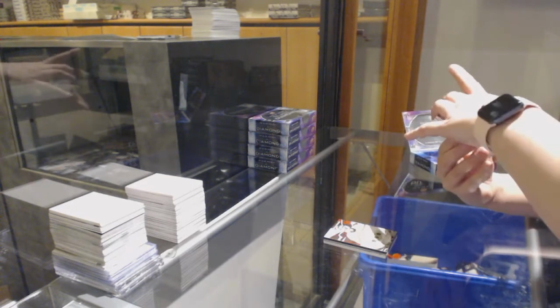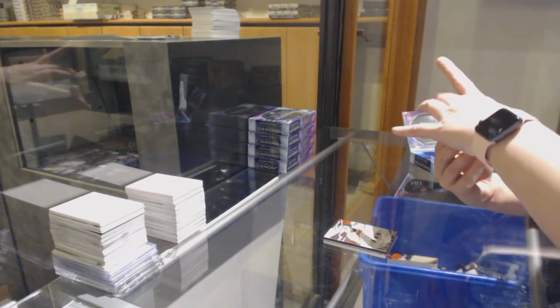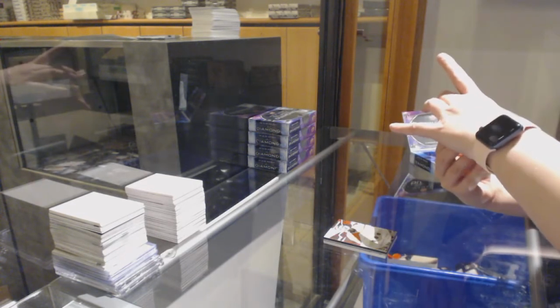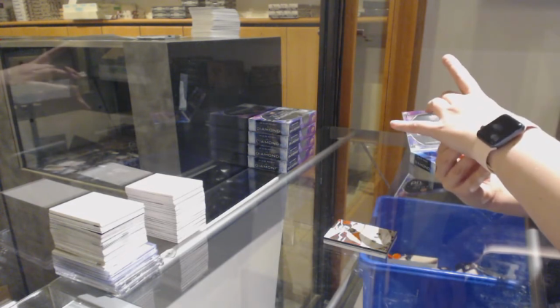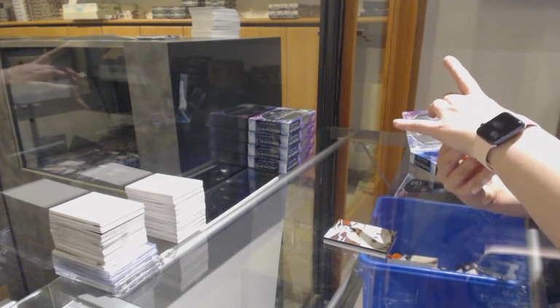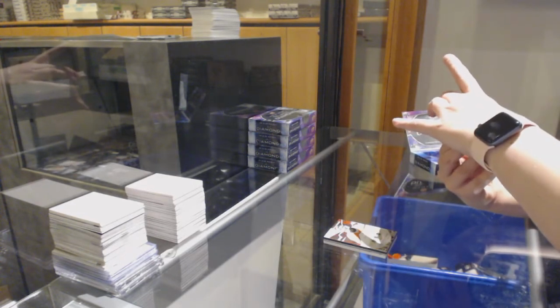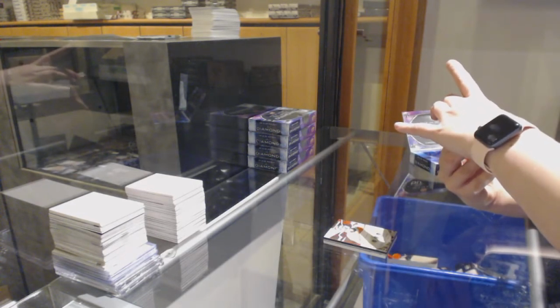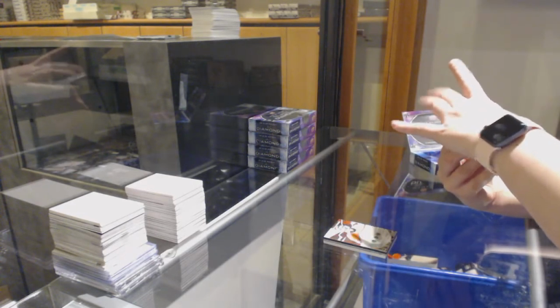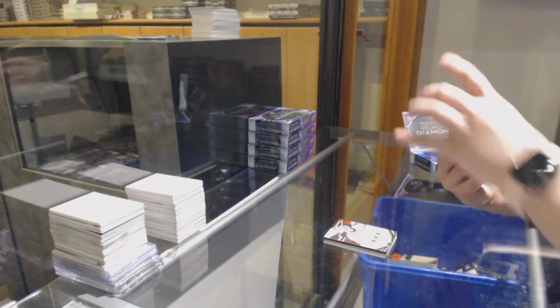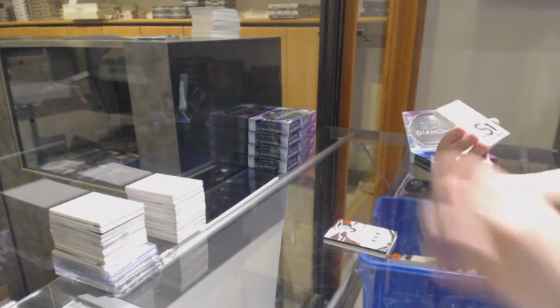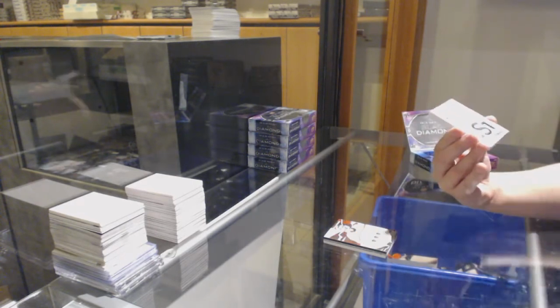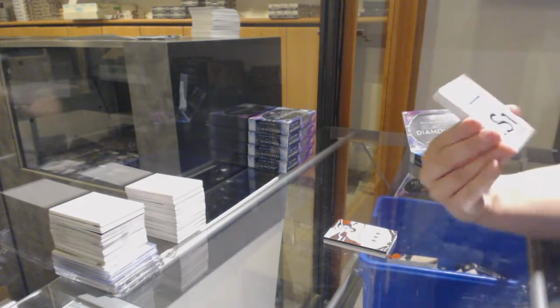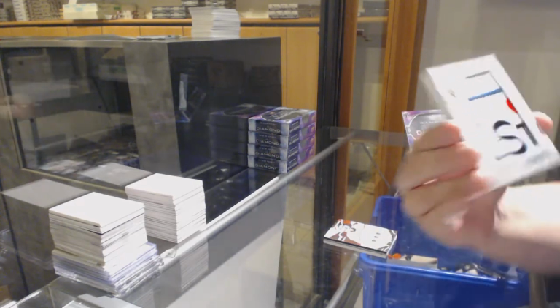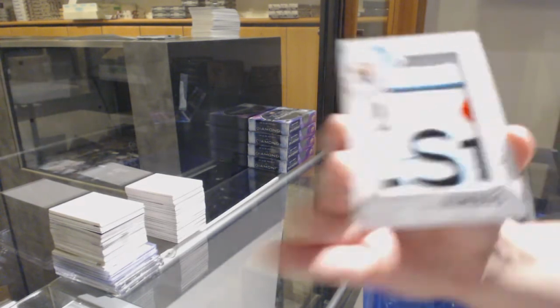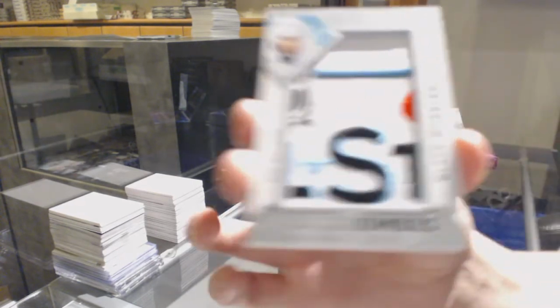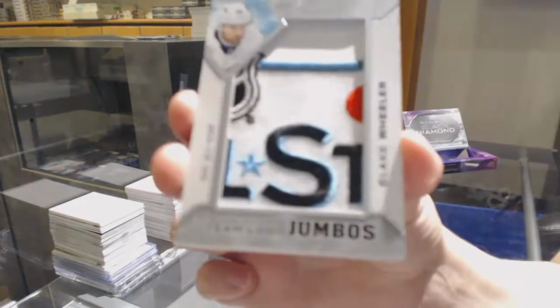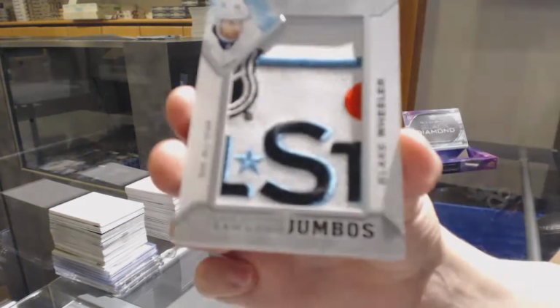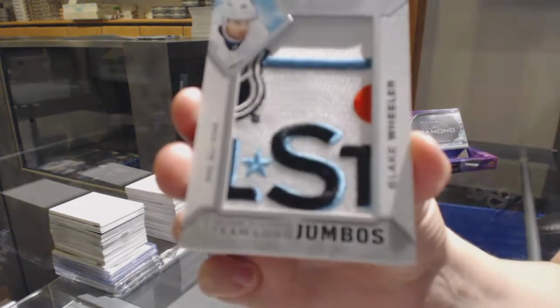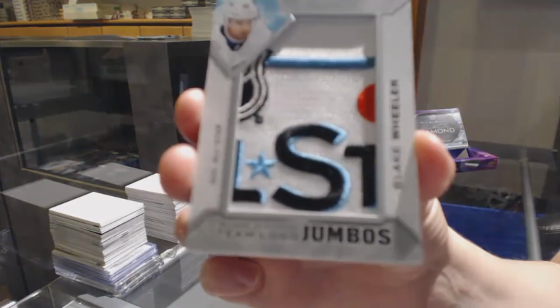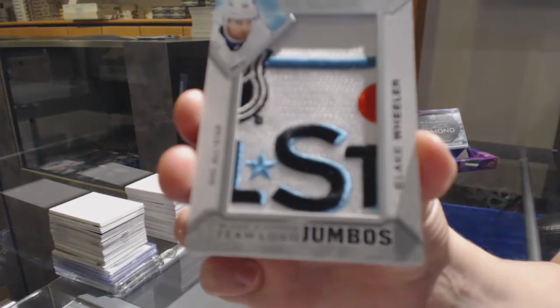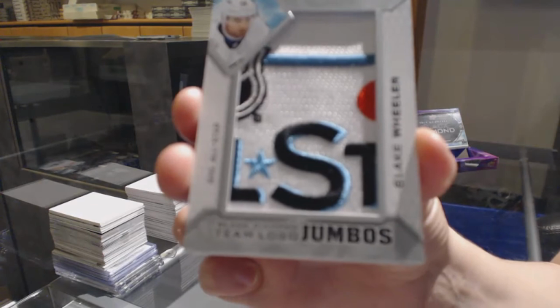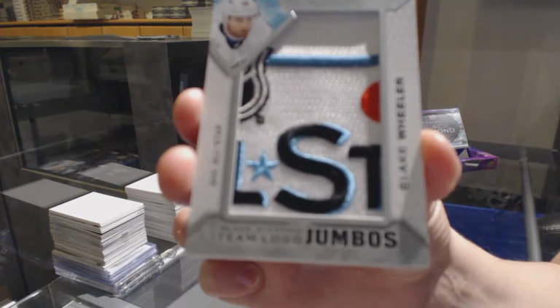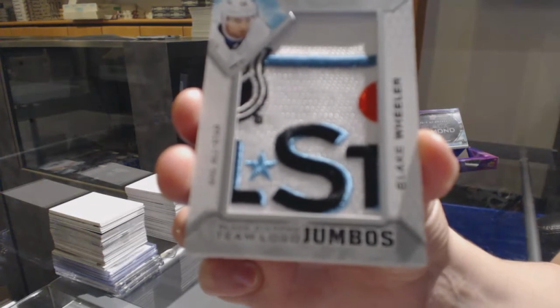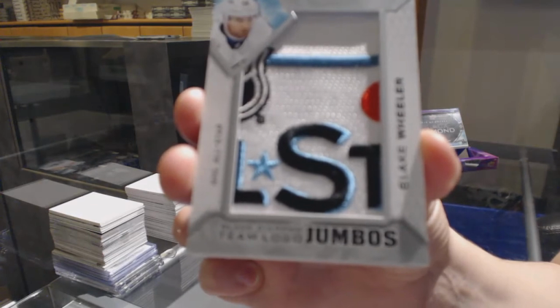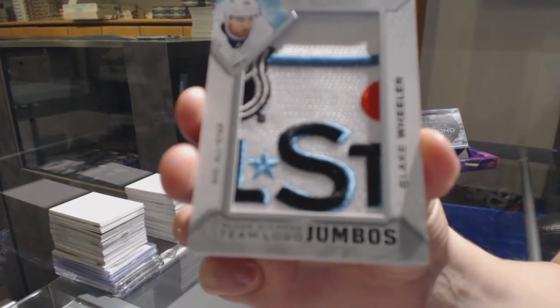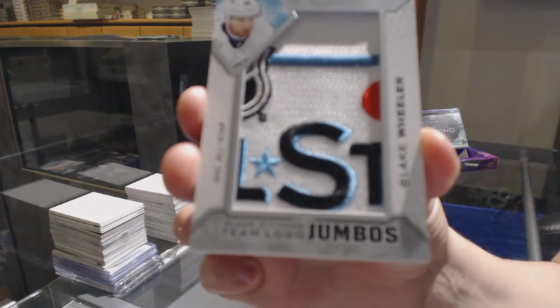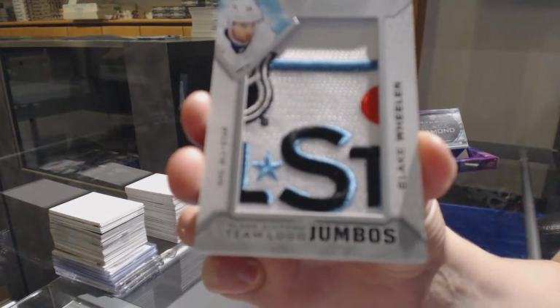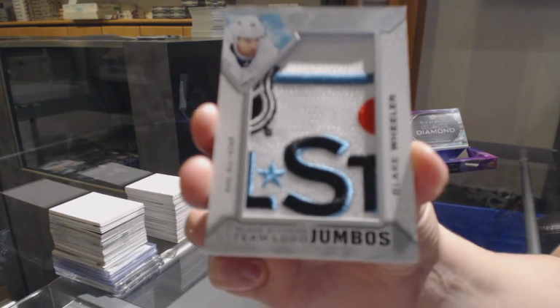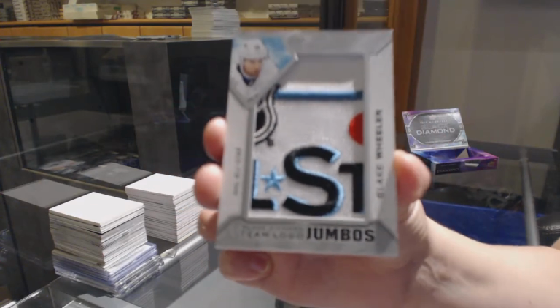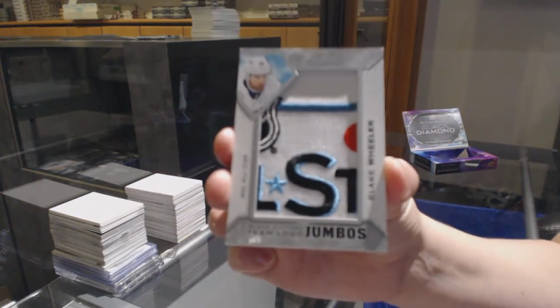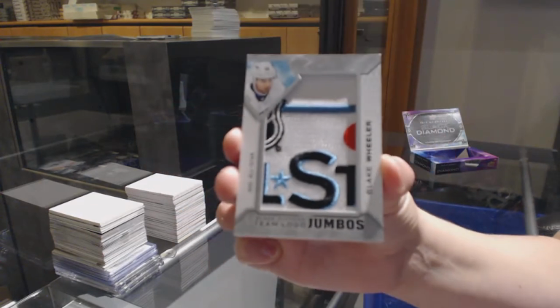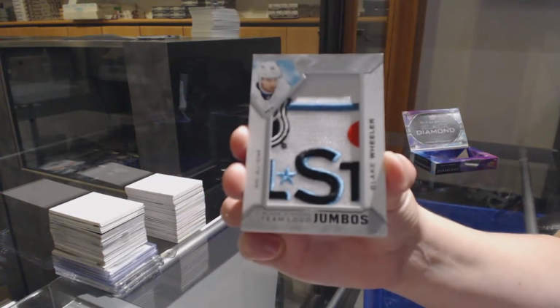We've got a T-Logo Jumbos for the Winnipeg Jets, Blake Wheeler.